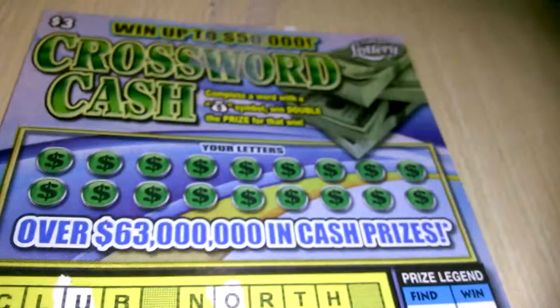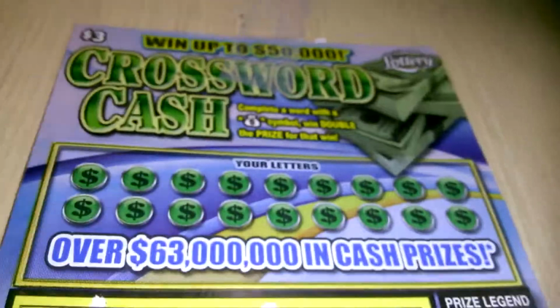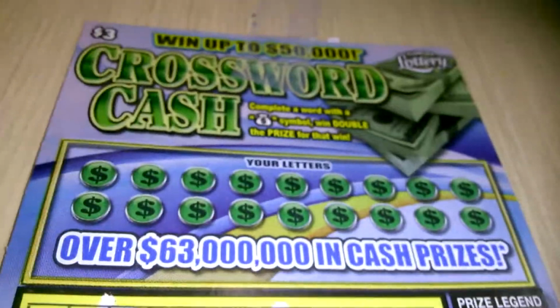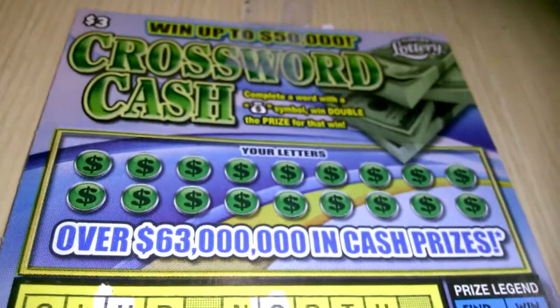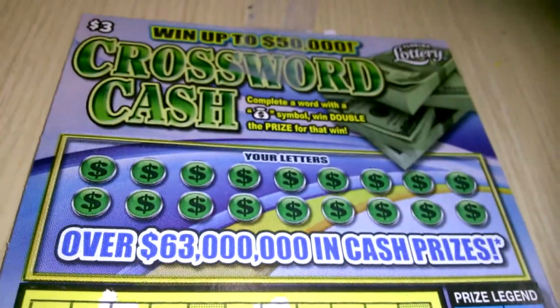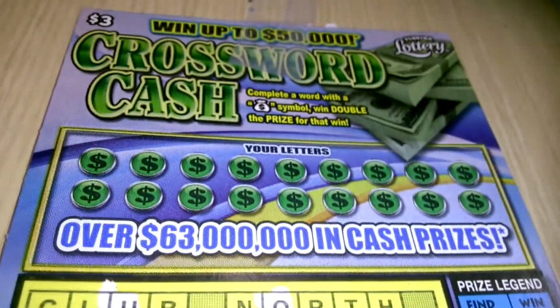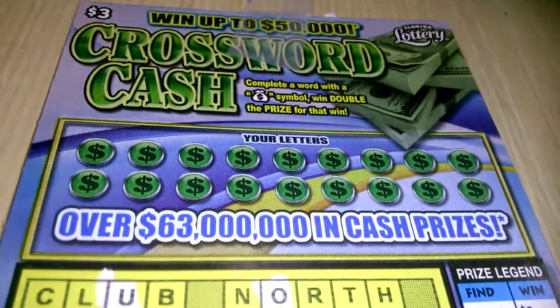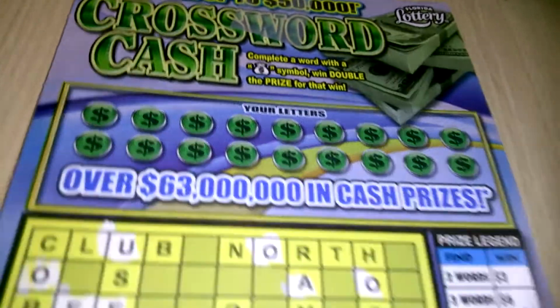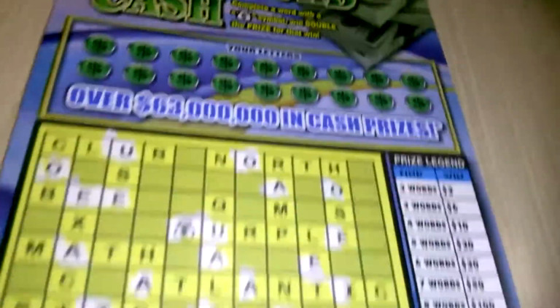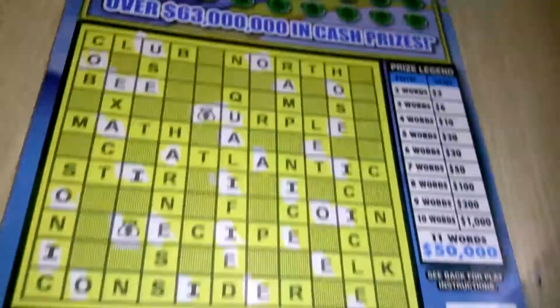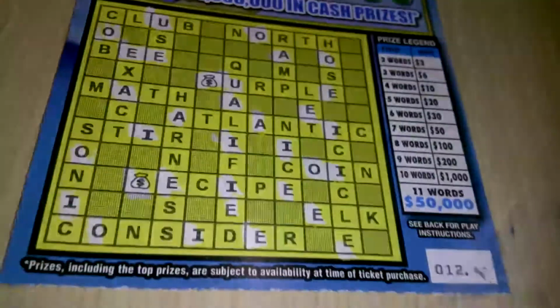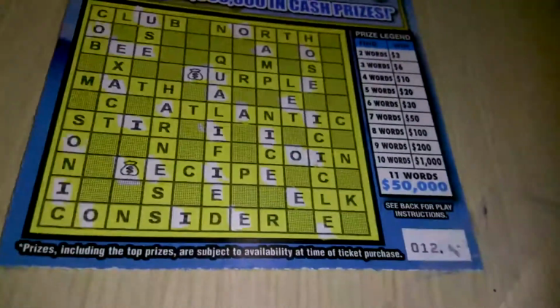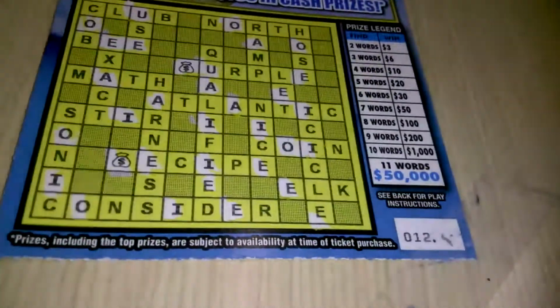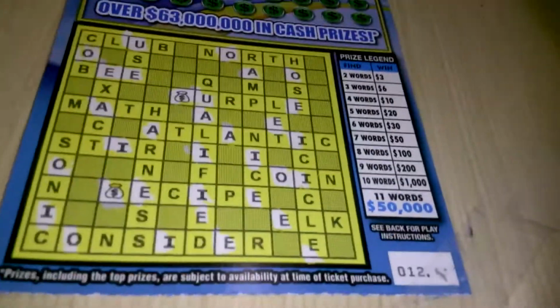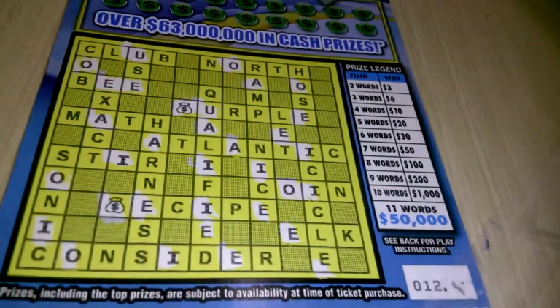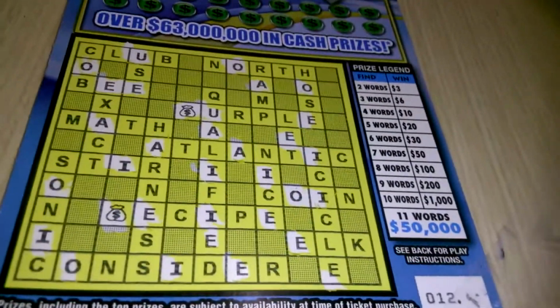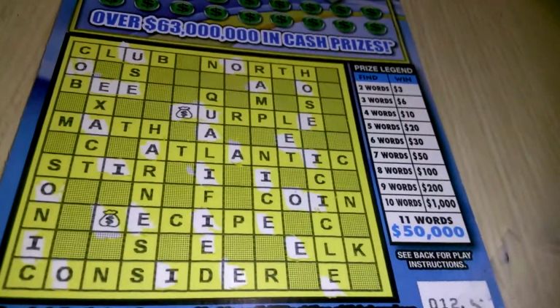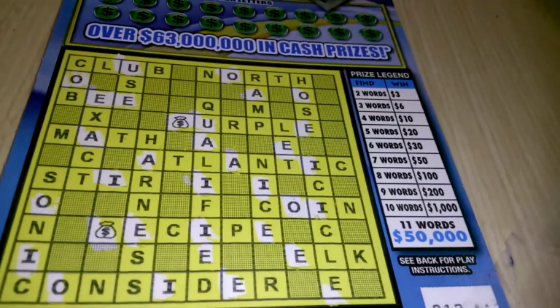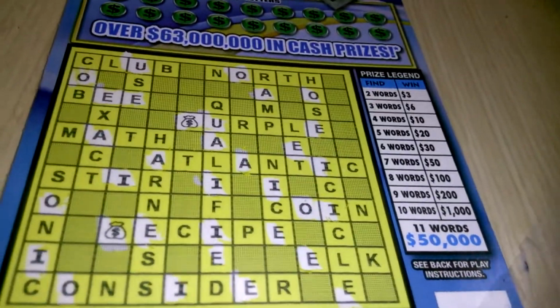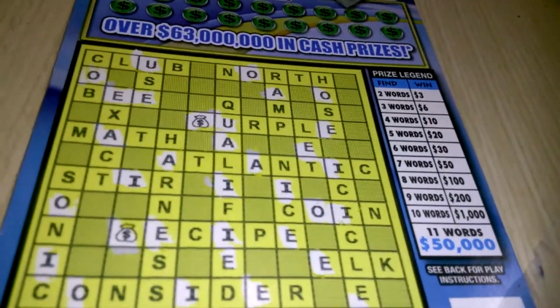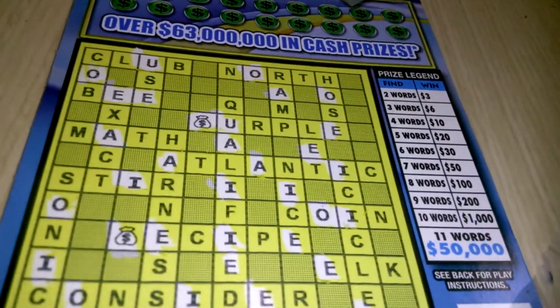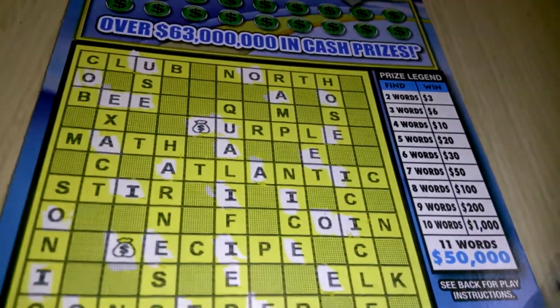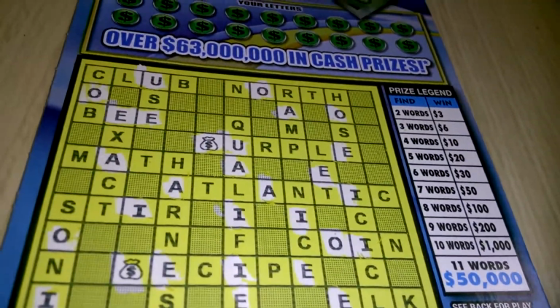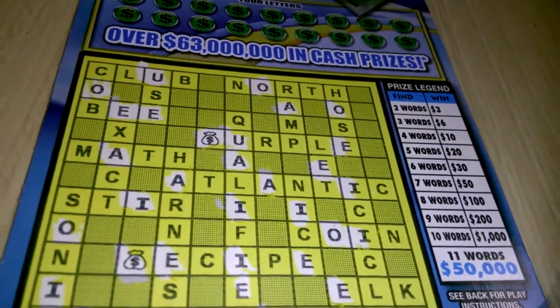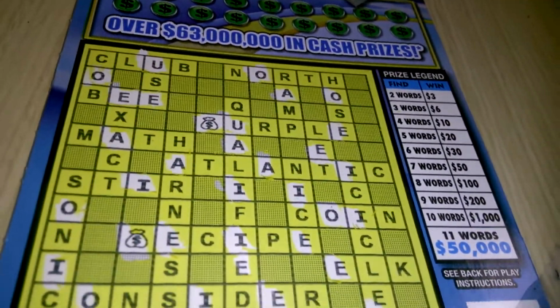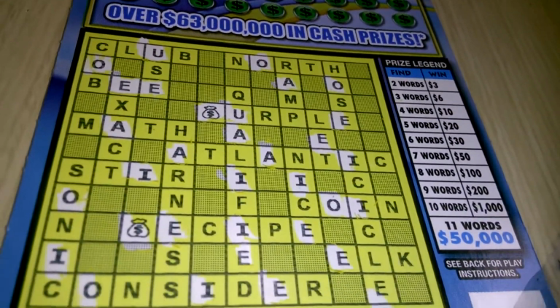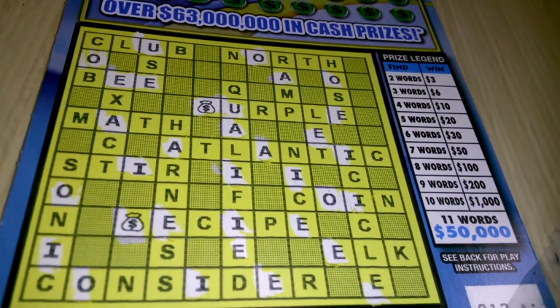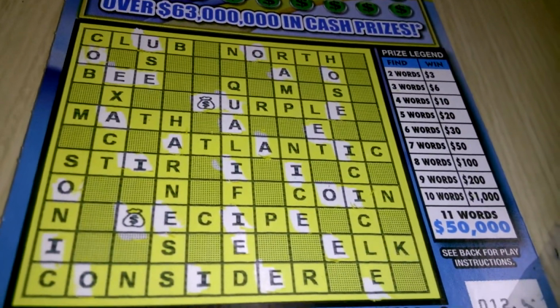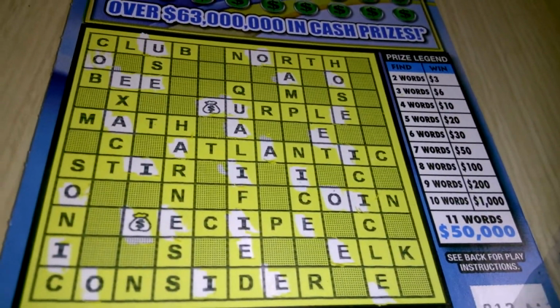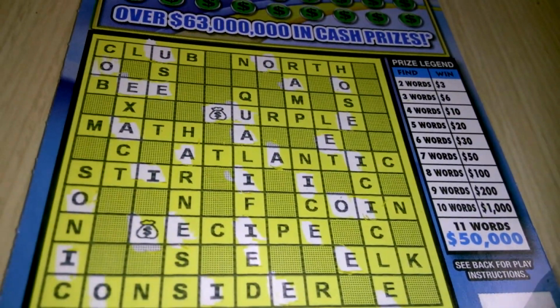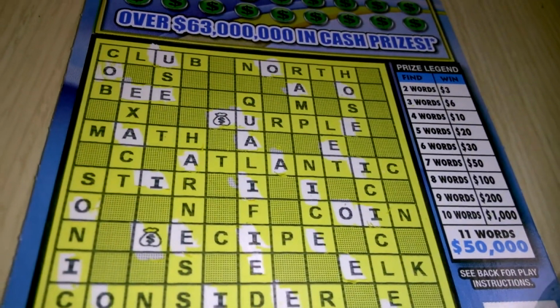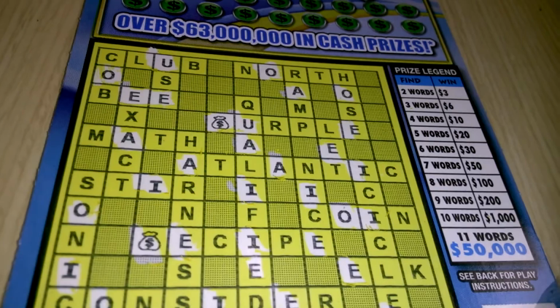Everybody, we have a $3 Crossword Cash ticket, number 12. Let's see what we can do.